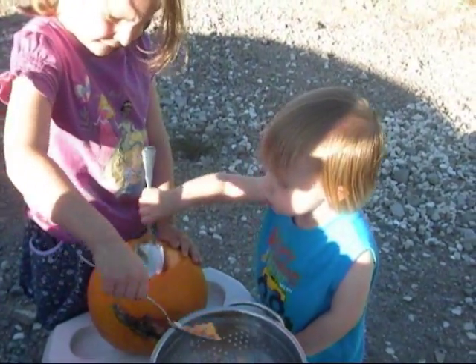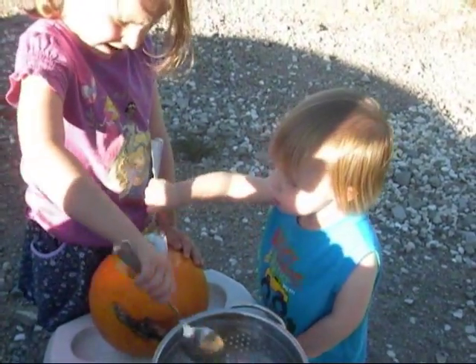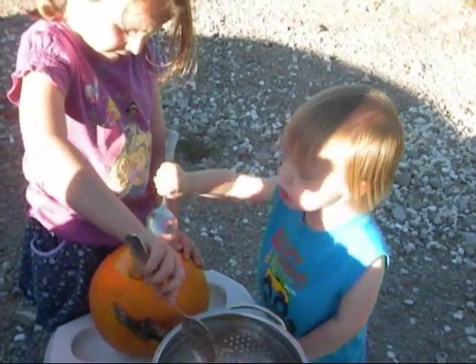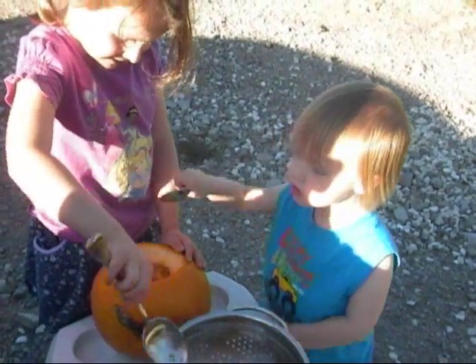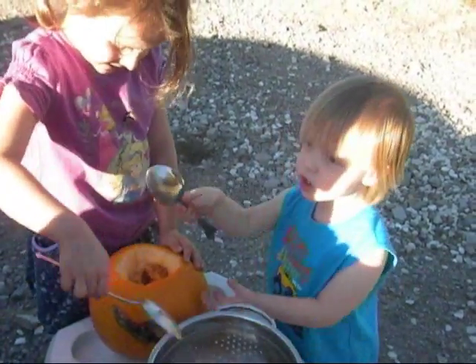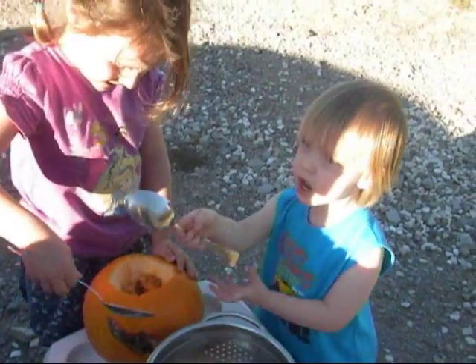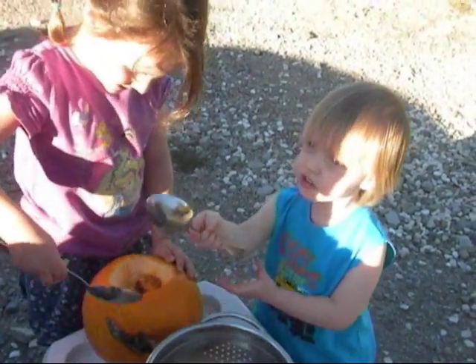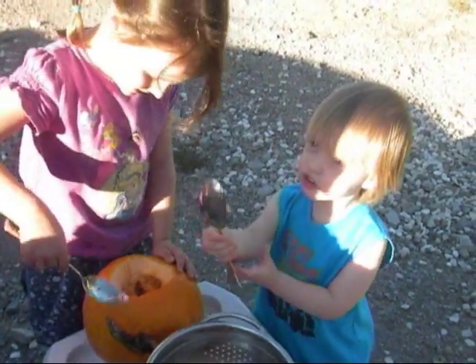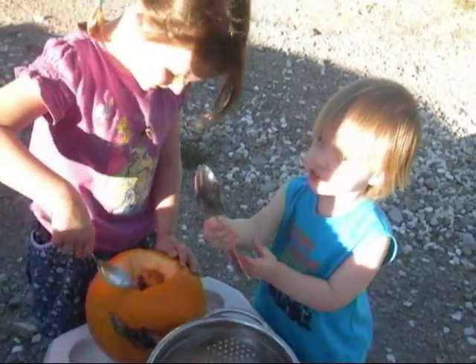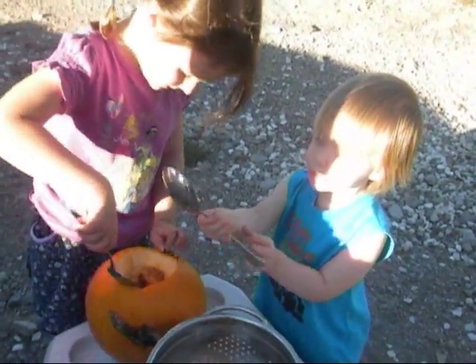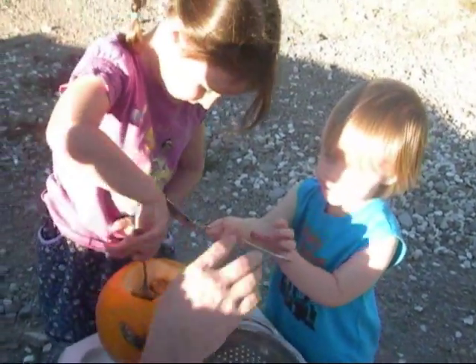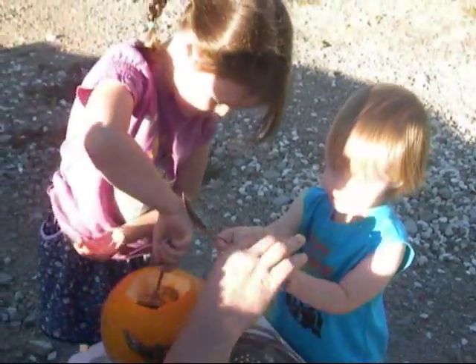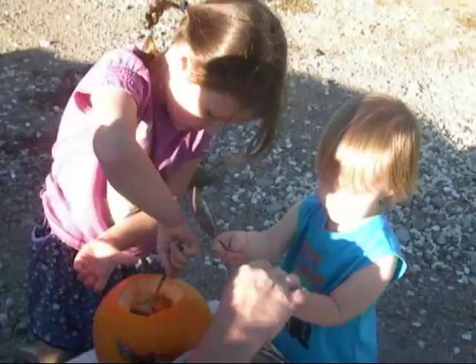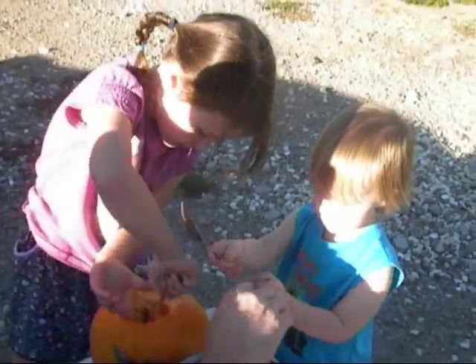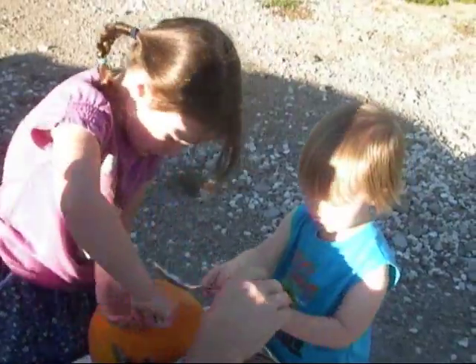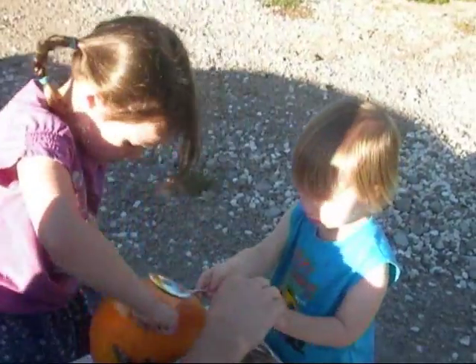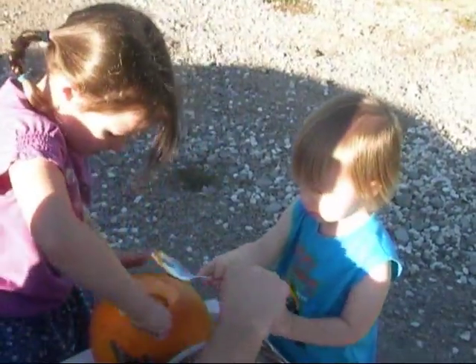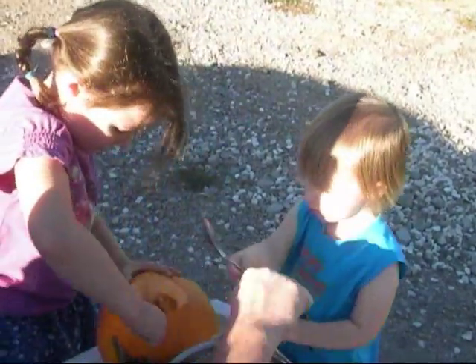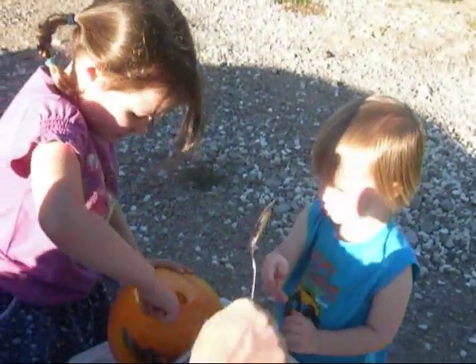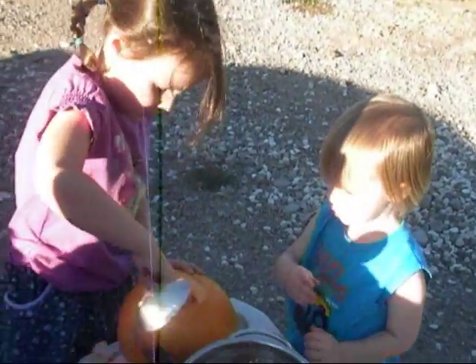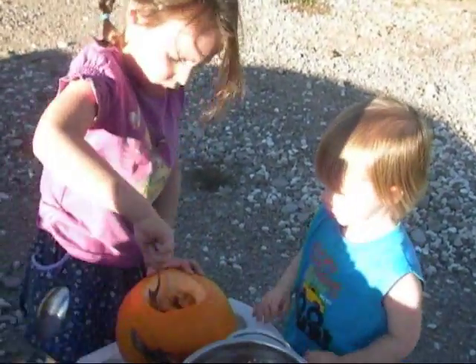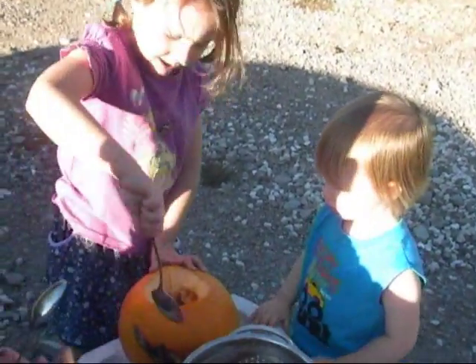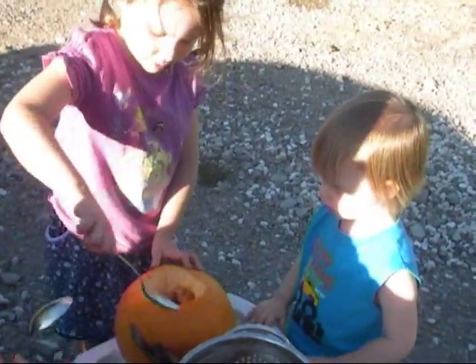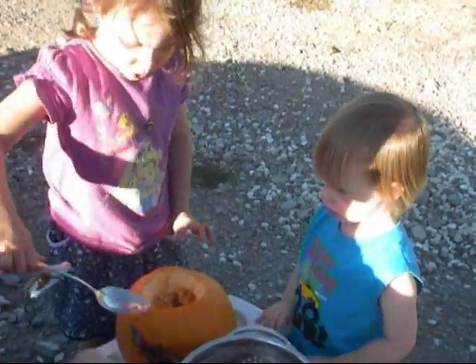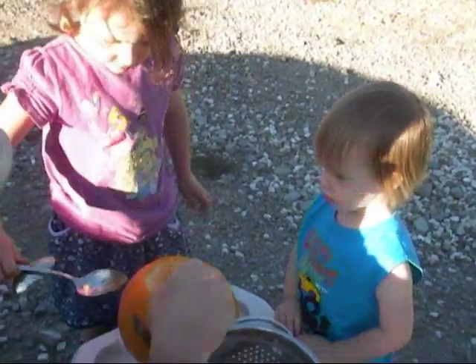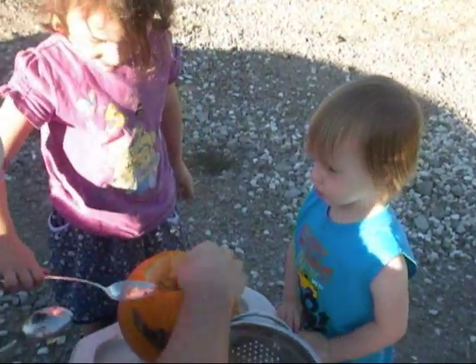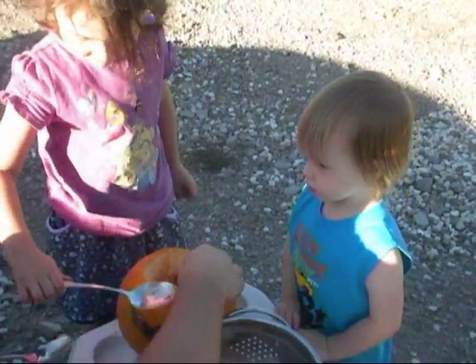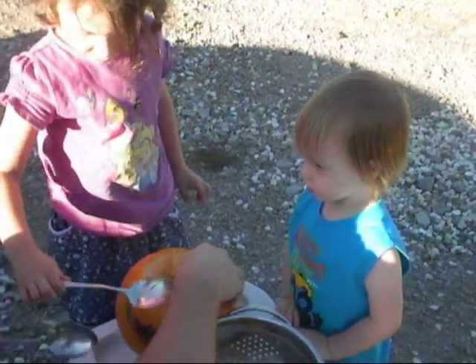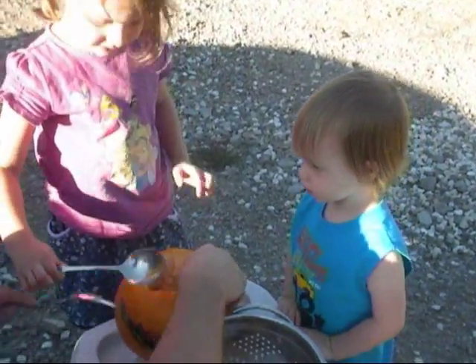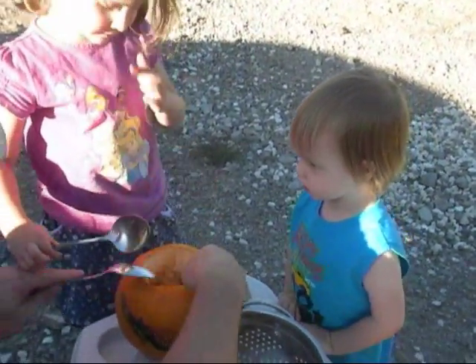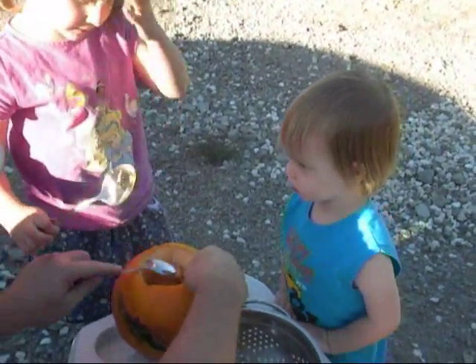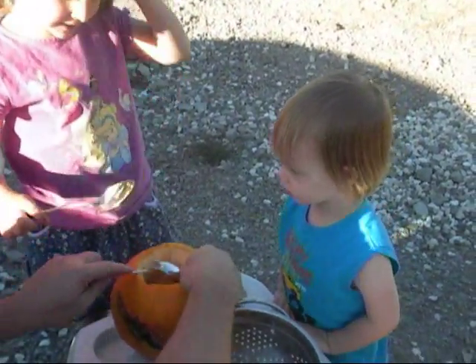I found it! Here, Keely, let me see it for a second. Okay, will you do mine first, please?